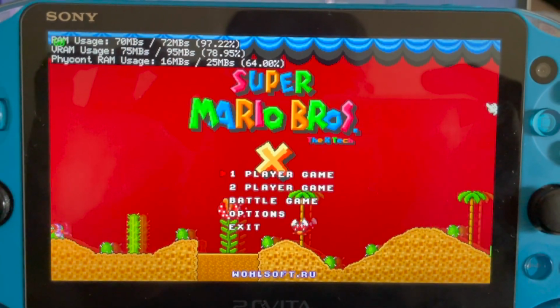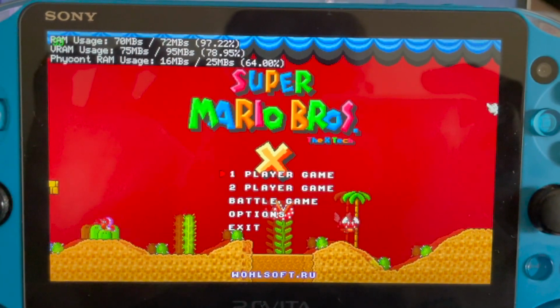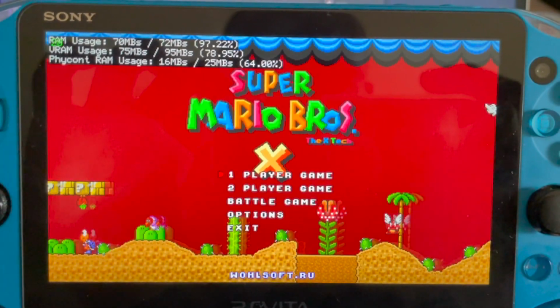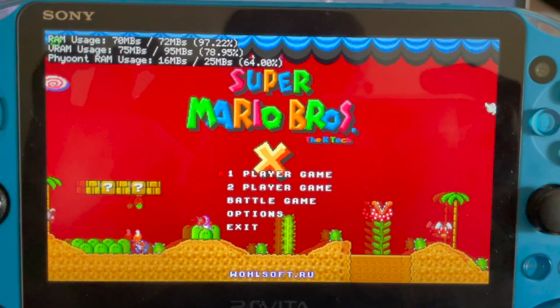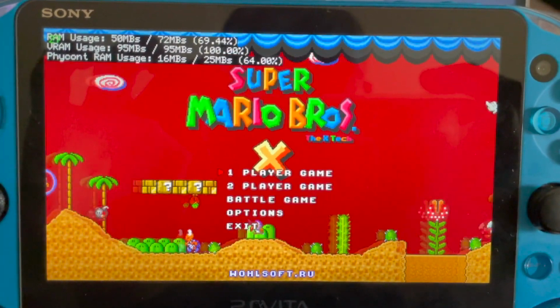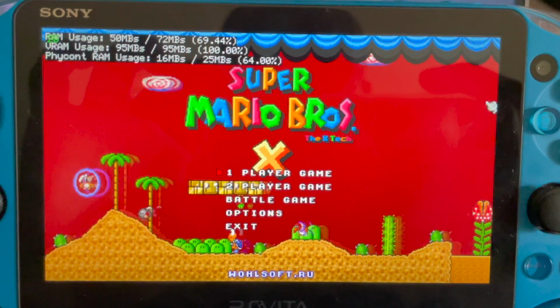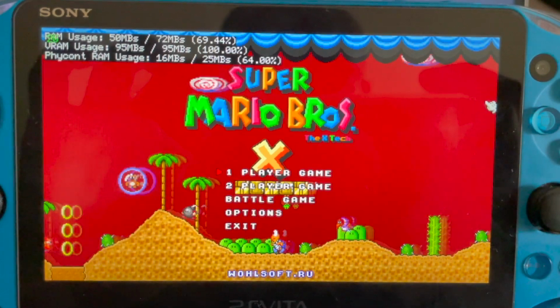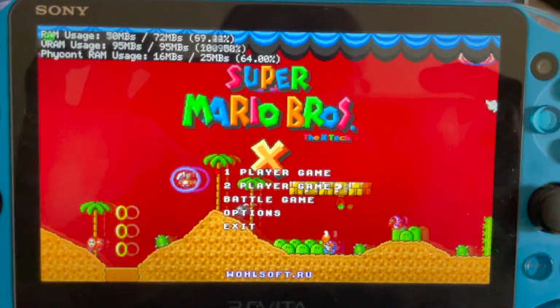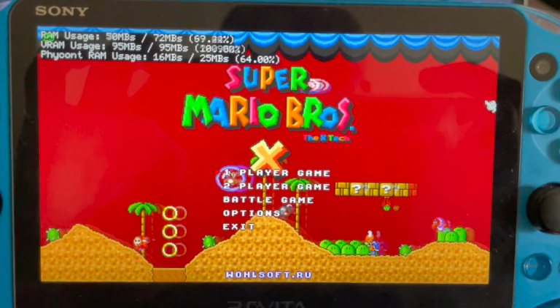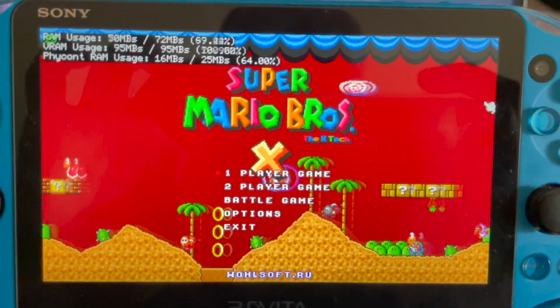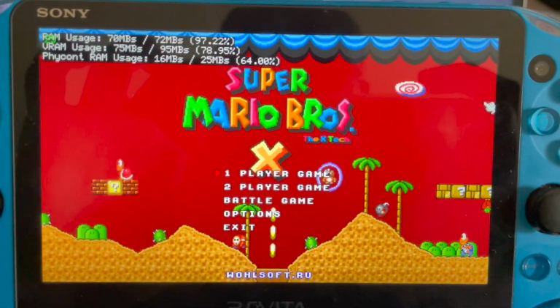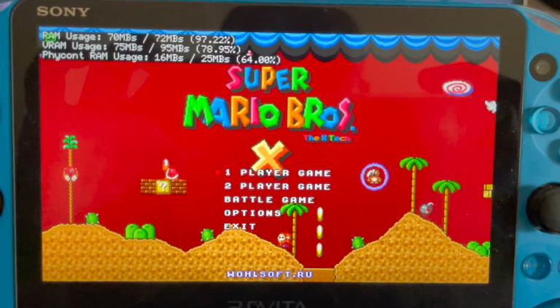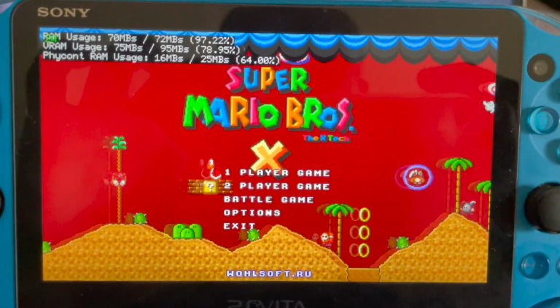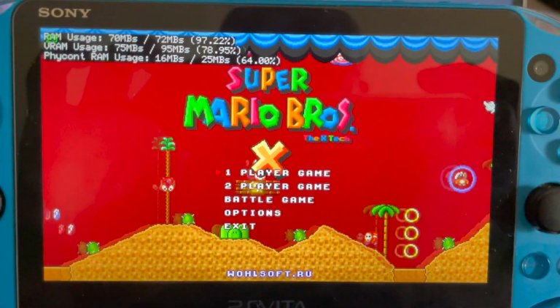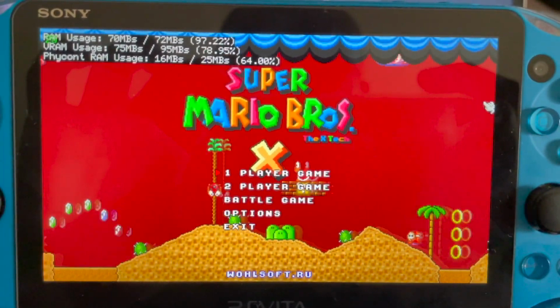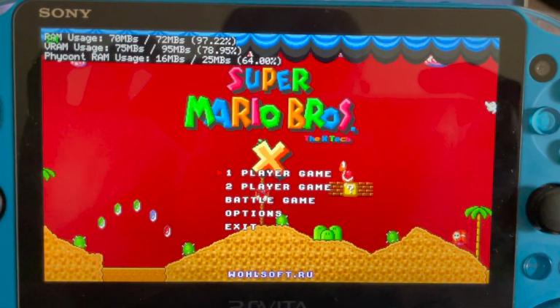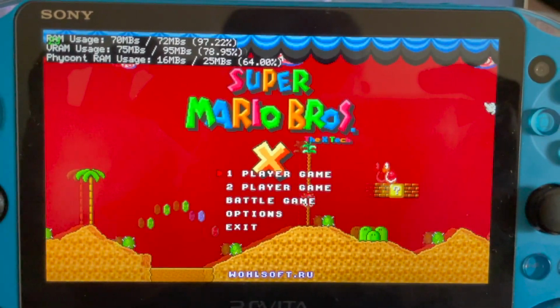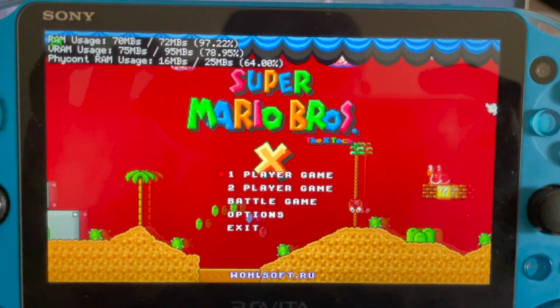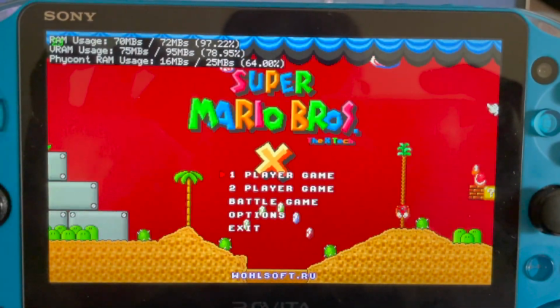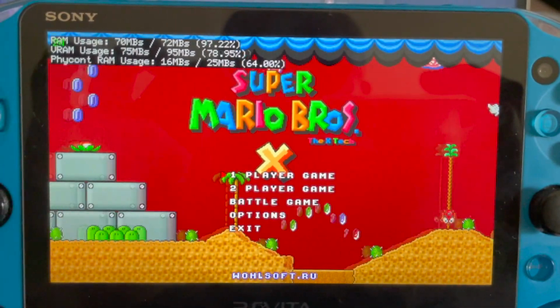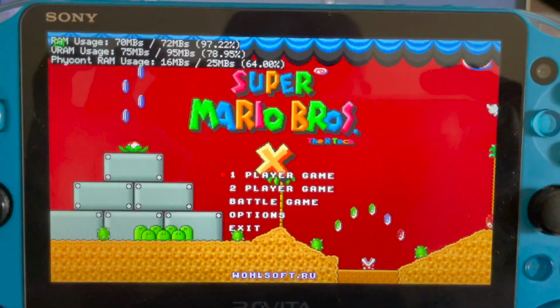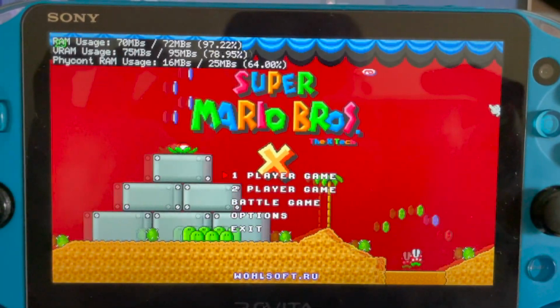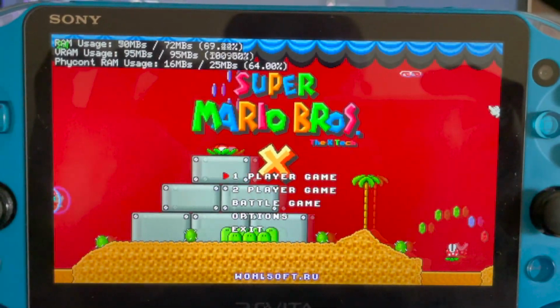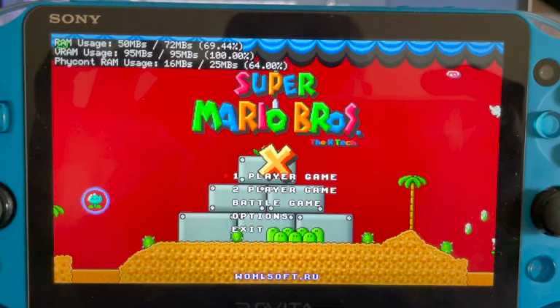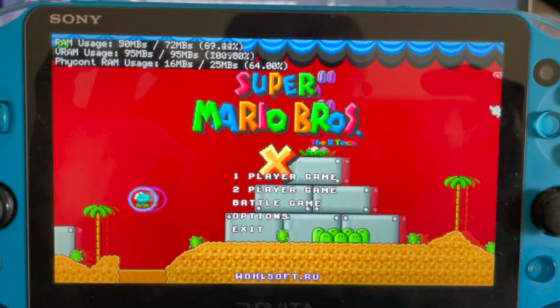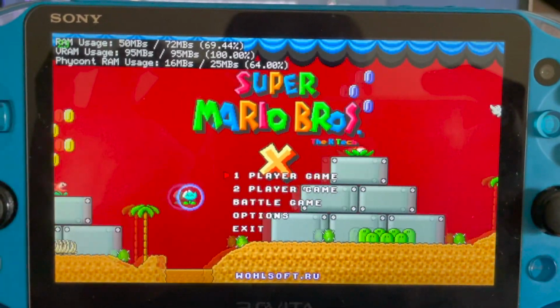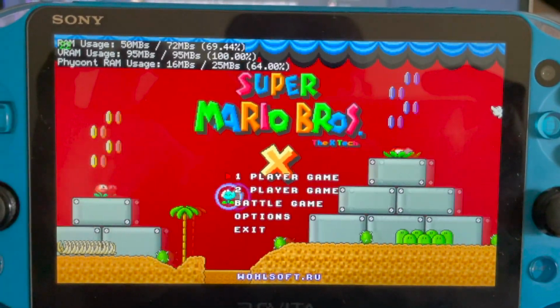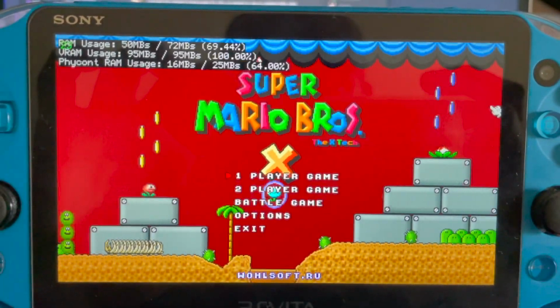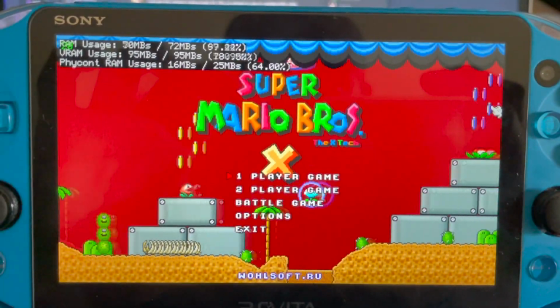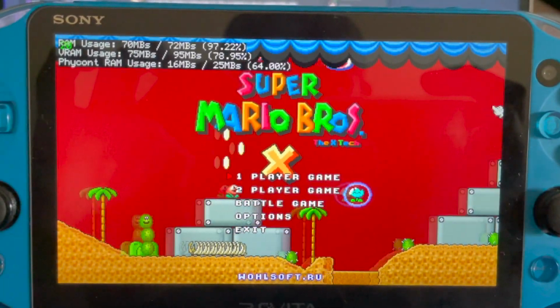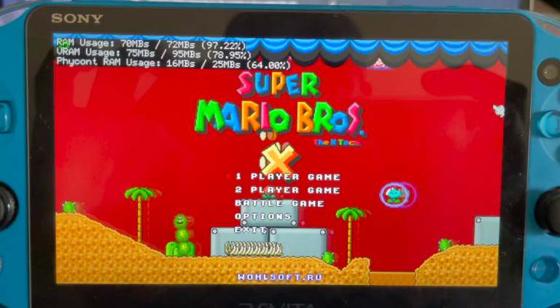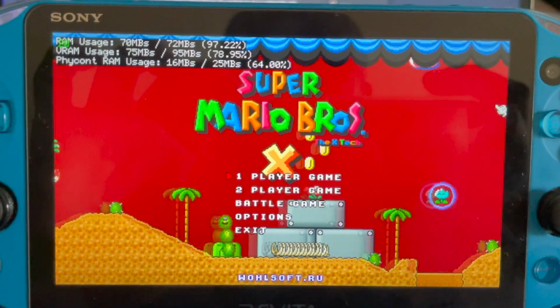It's kind of impressive. It does slow down a lot when scrolling back to the beginning of the level for some reason.